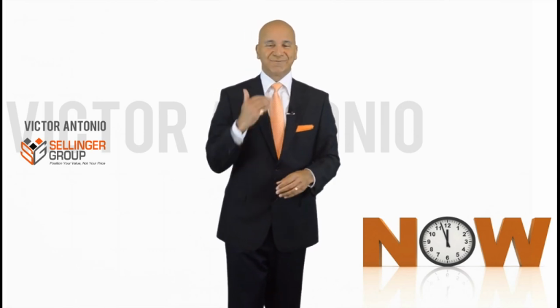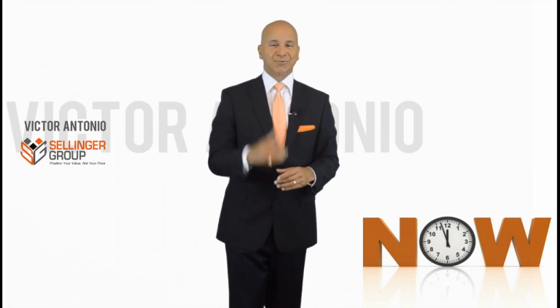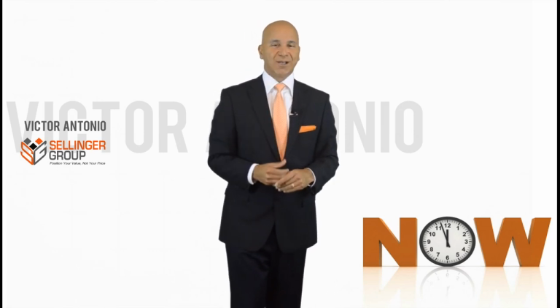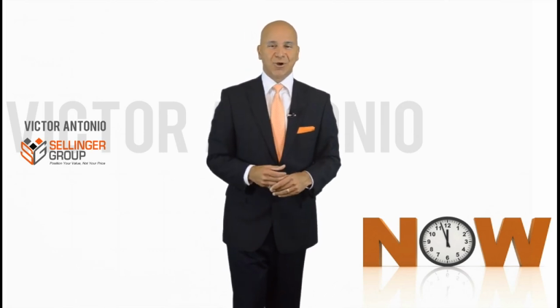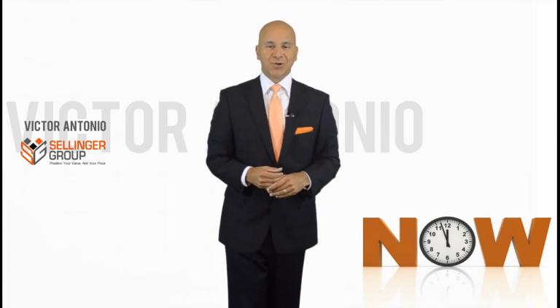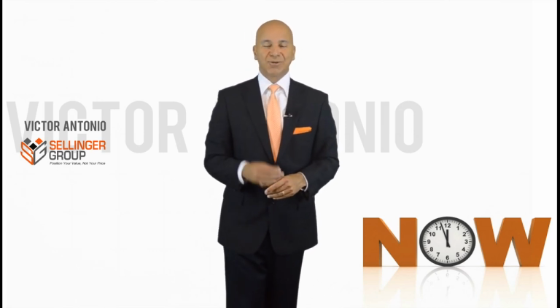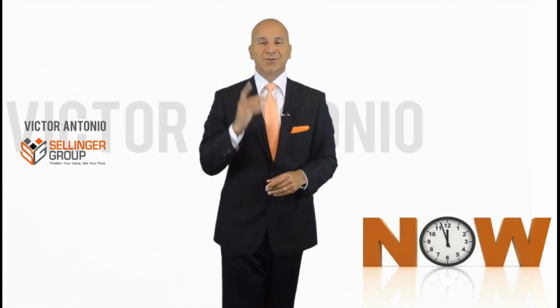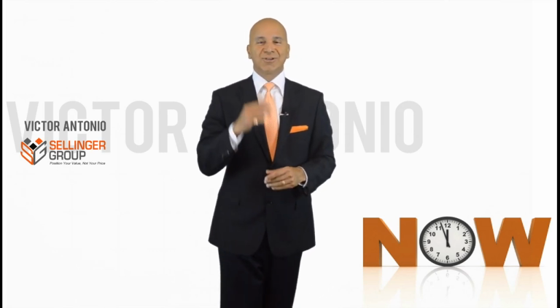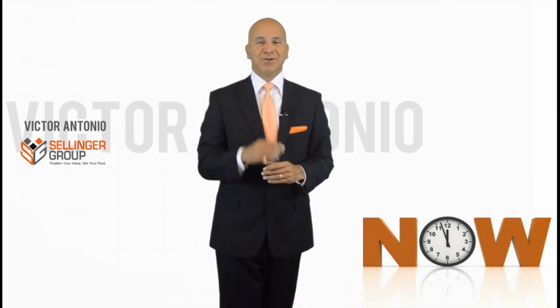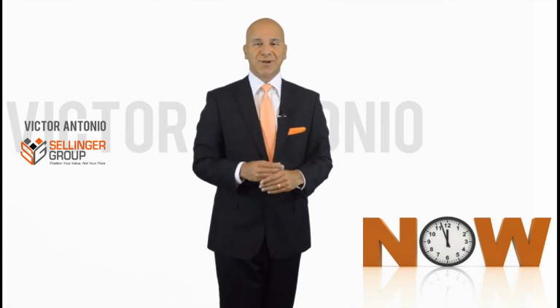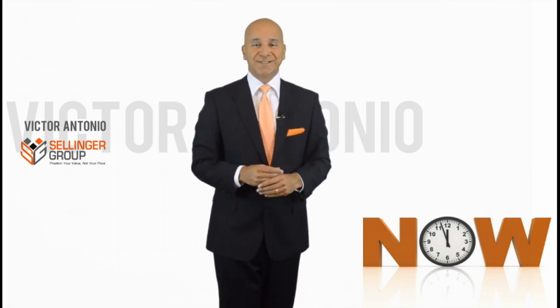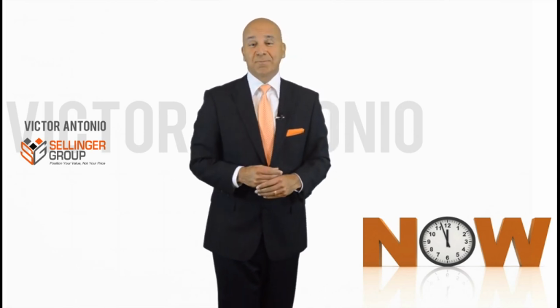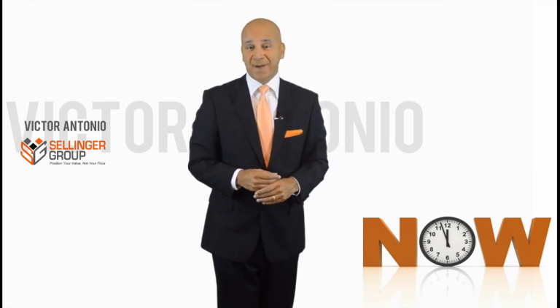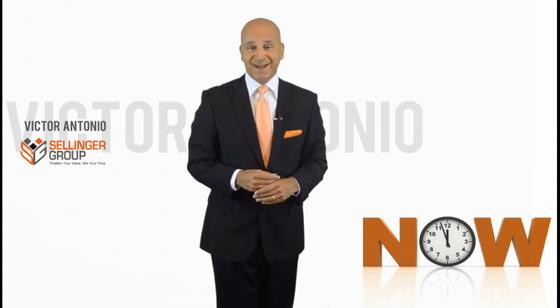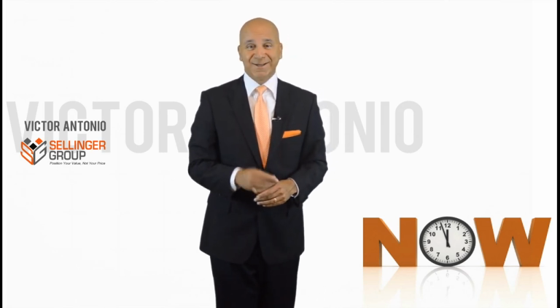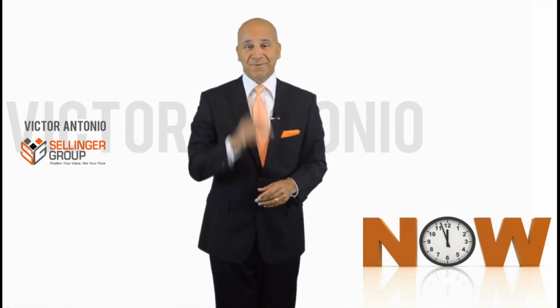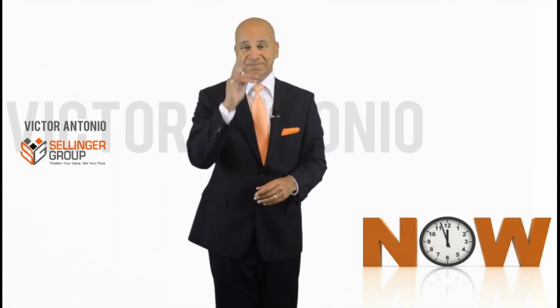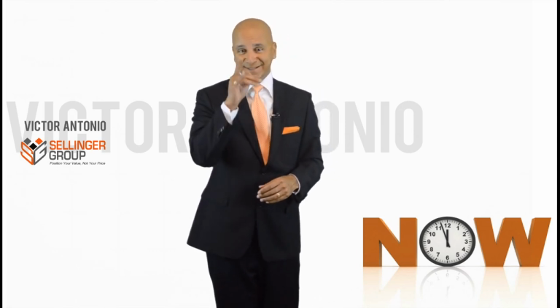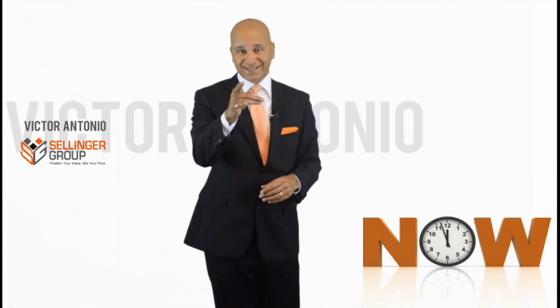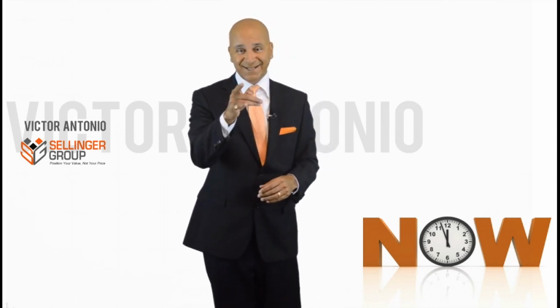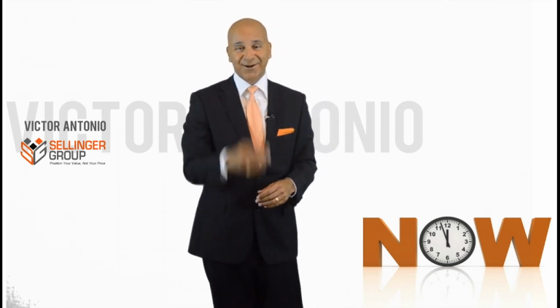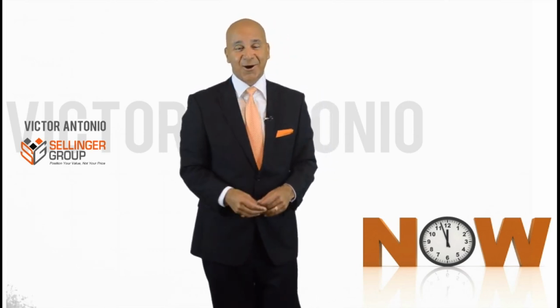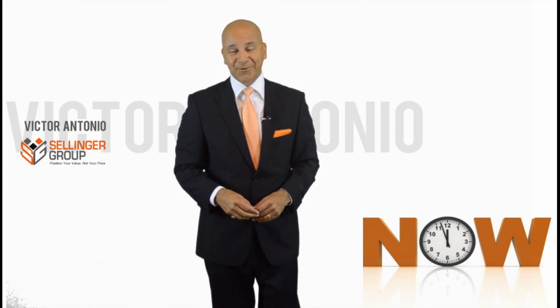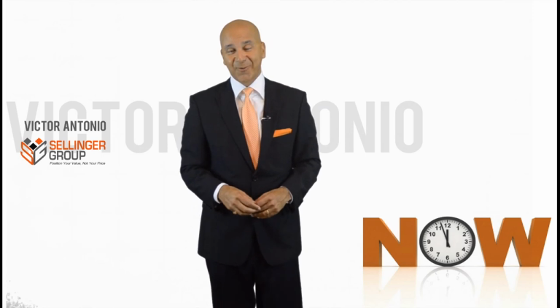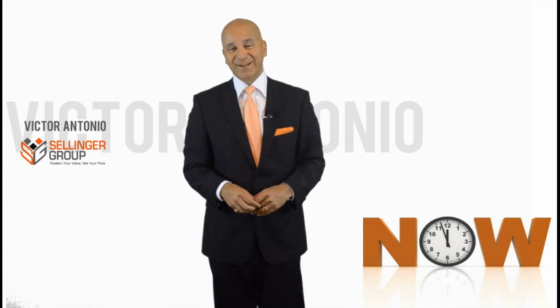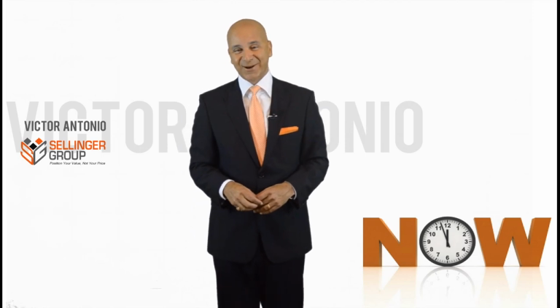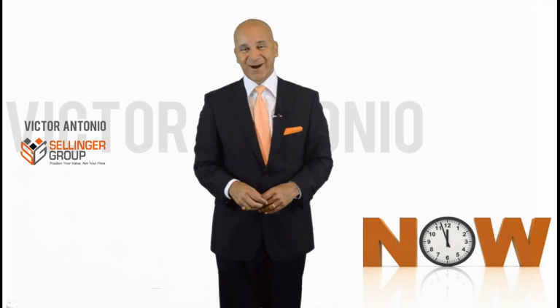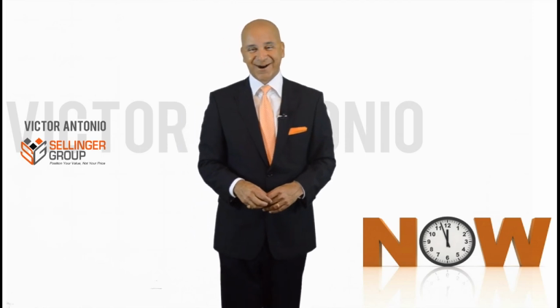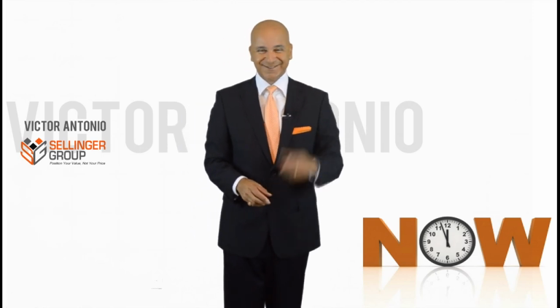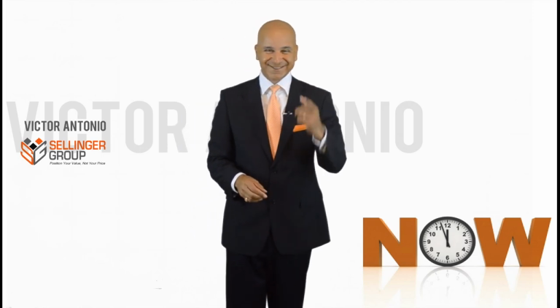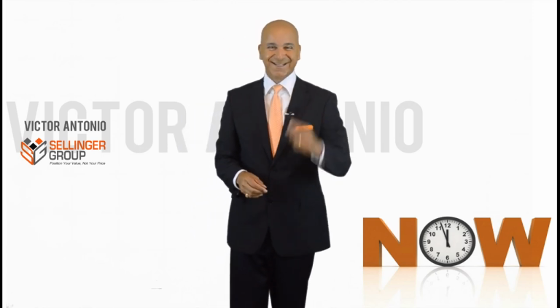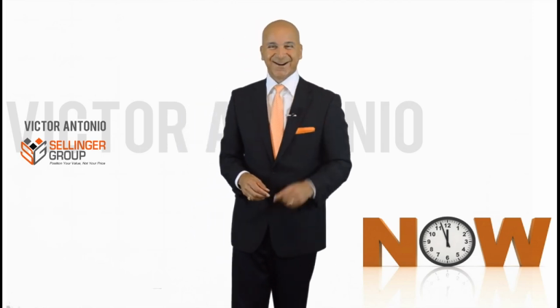This is Victor Antonio with another sales training tip reminding you: selling is hard when you know how. Take care.